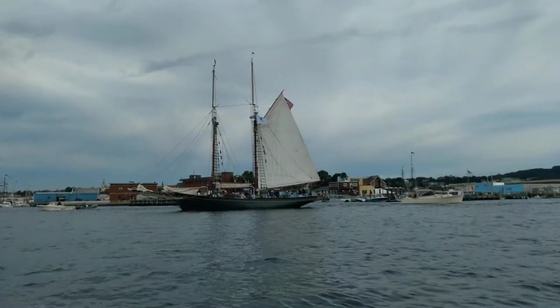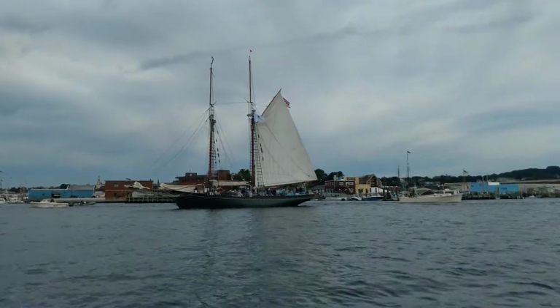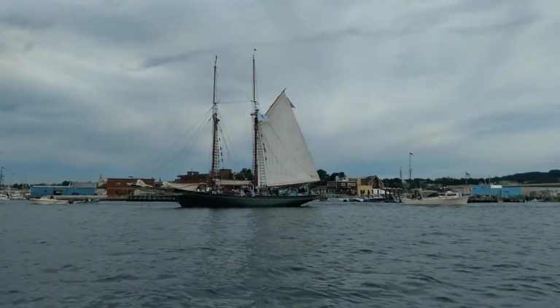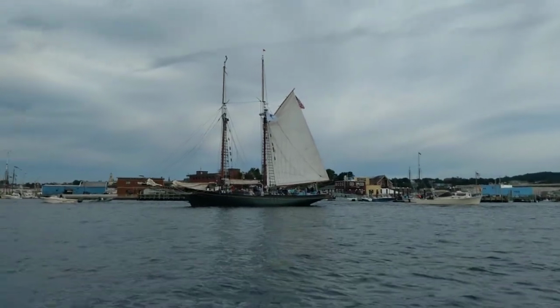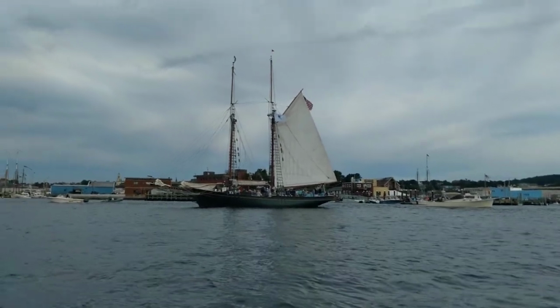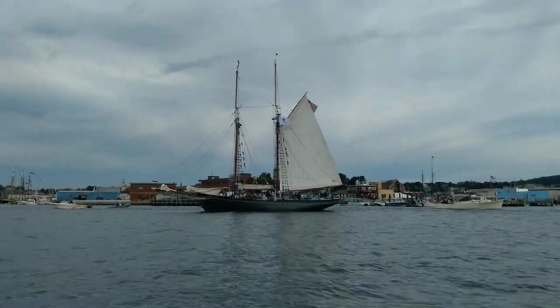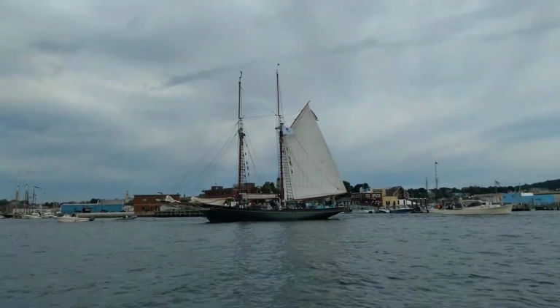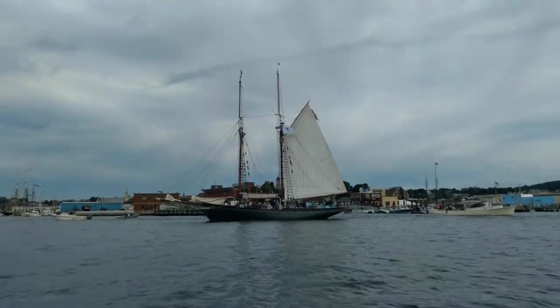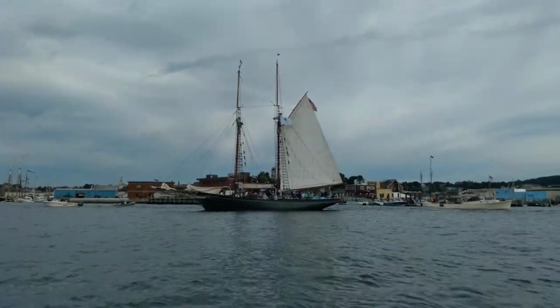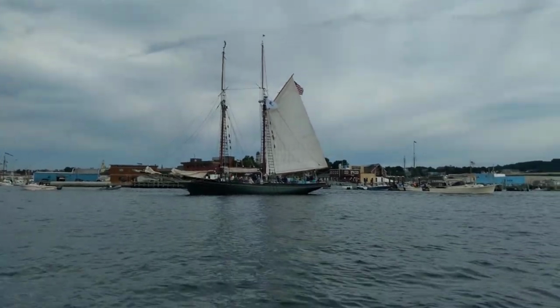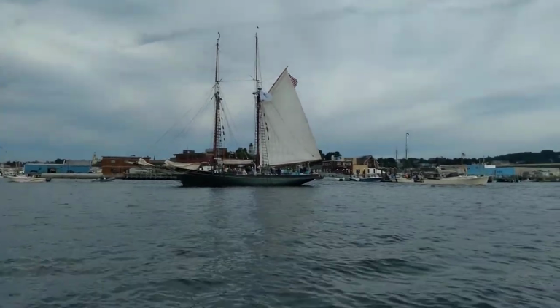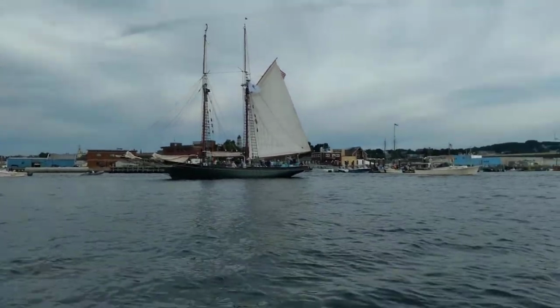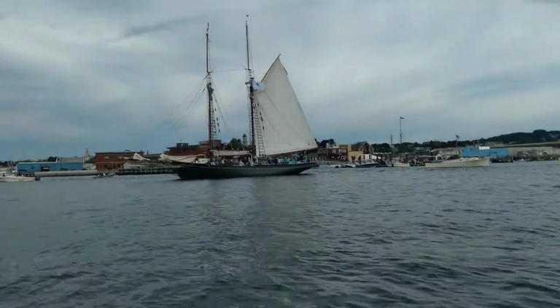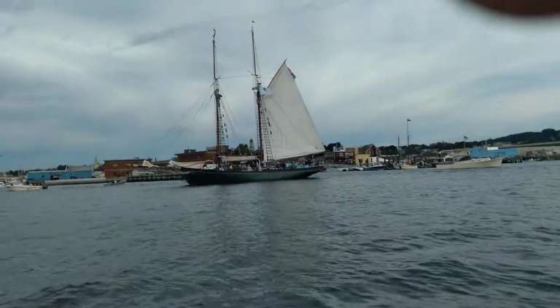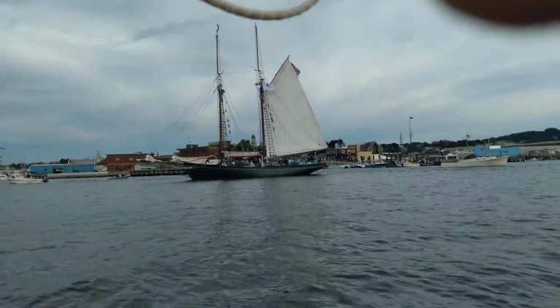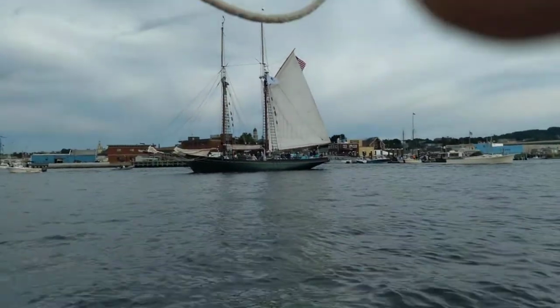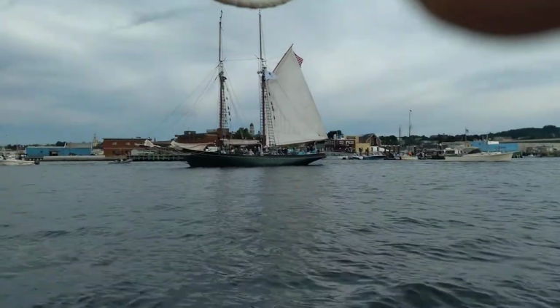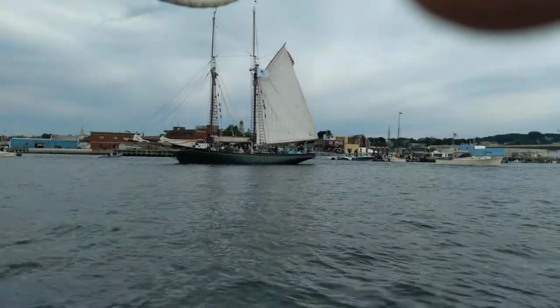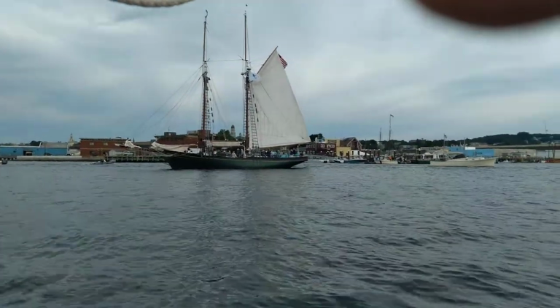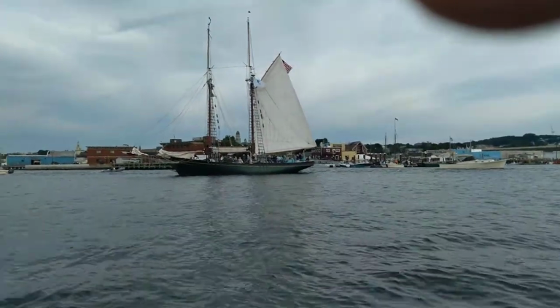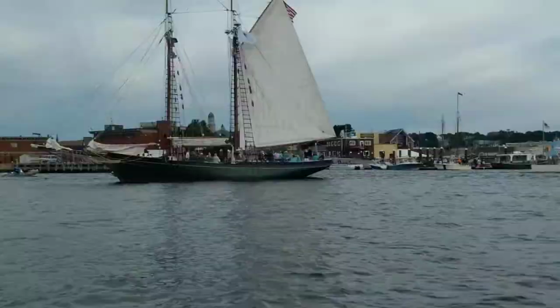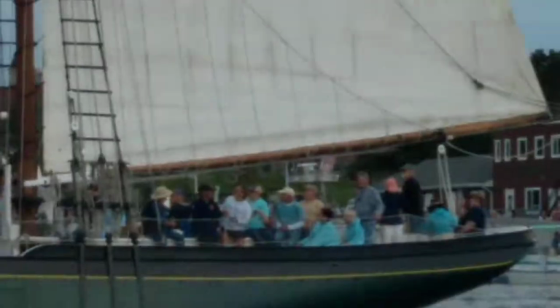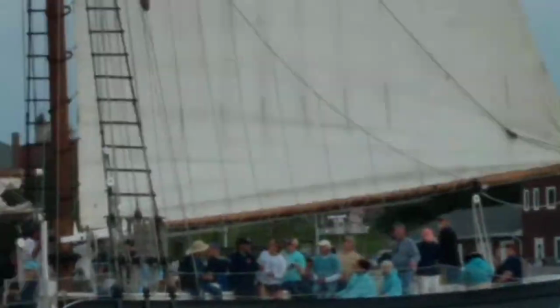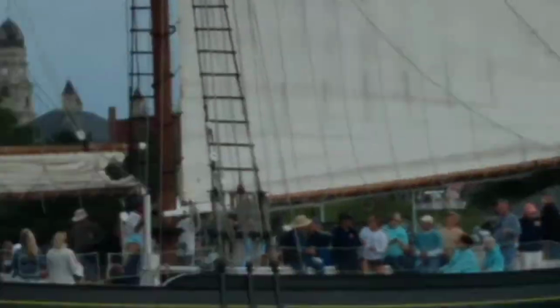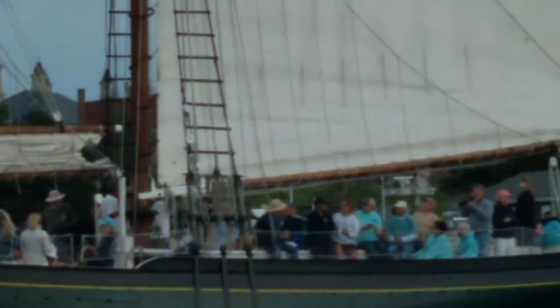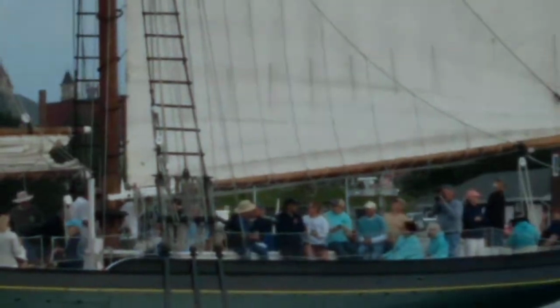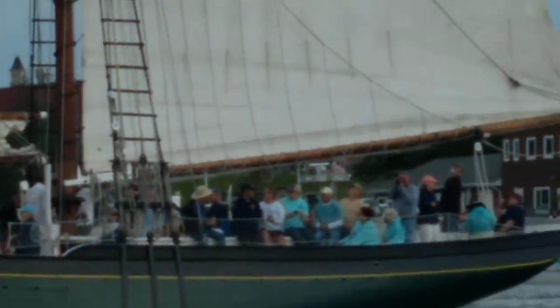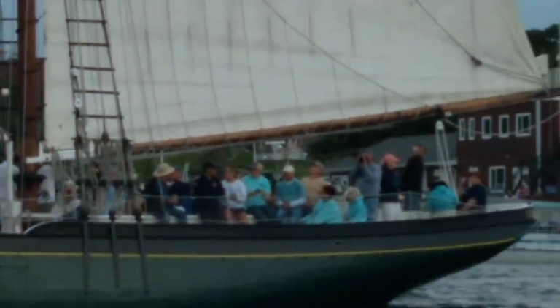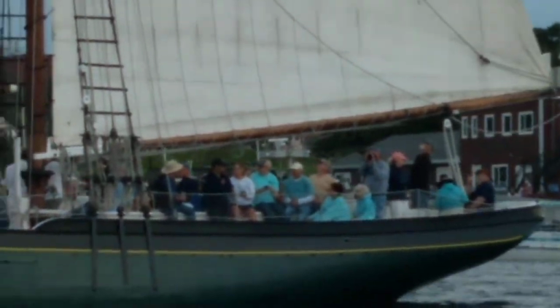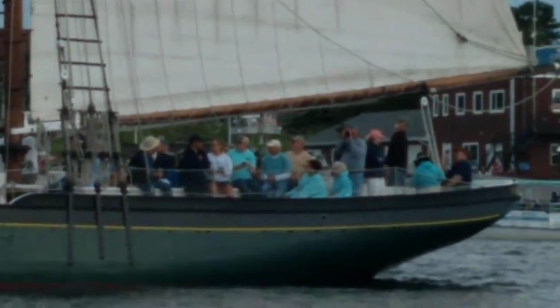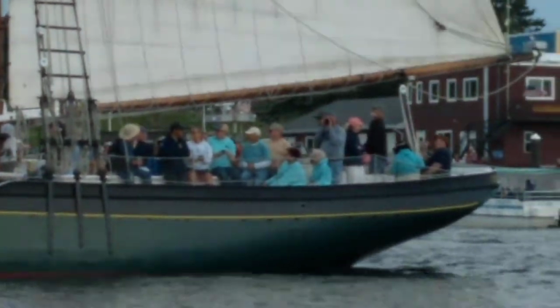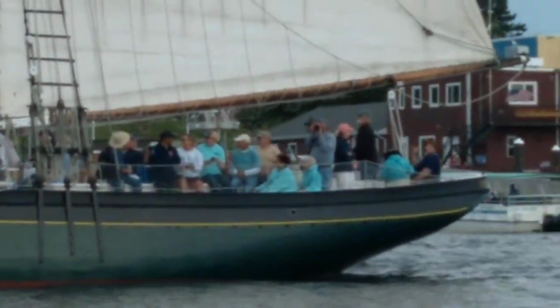There's Lannan, looking good. Looks like they're raising sail at the moment.